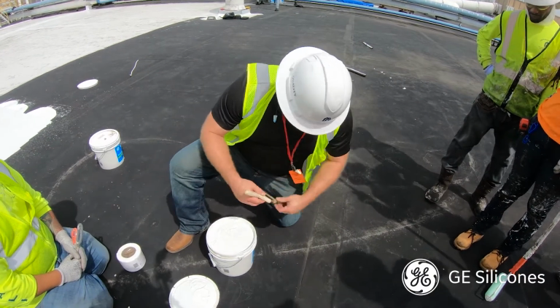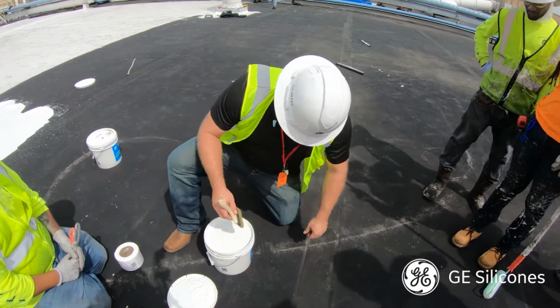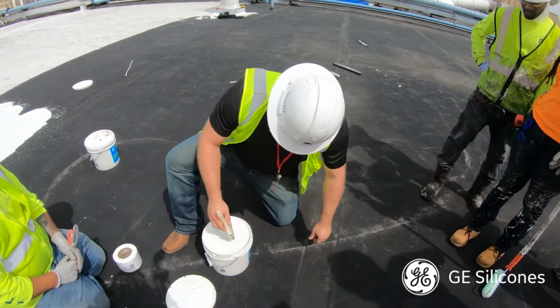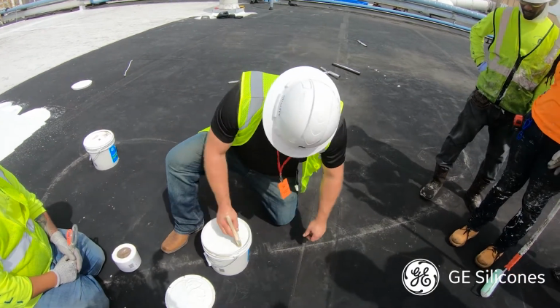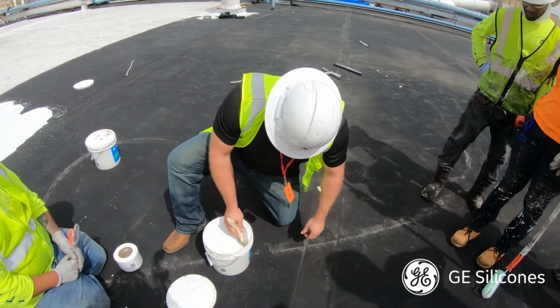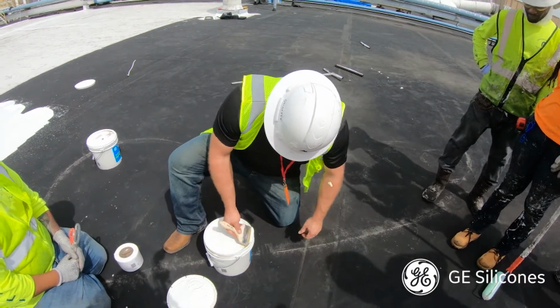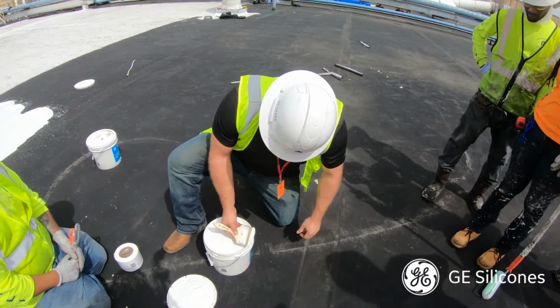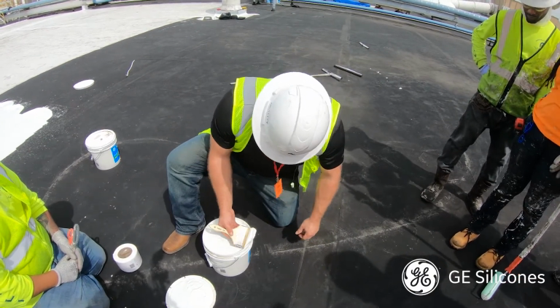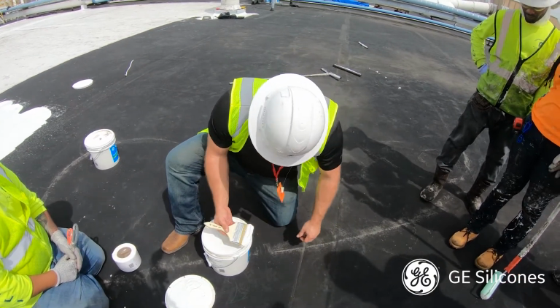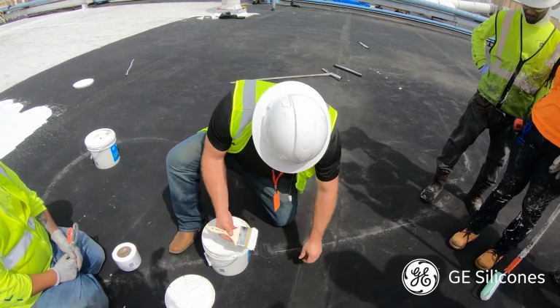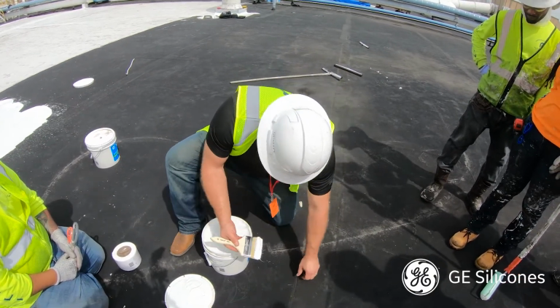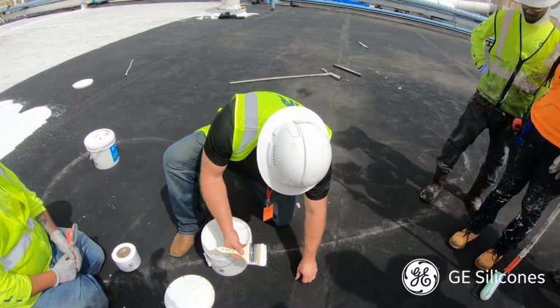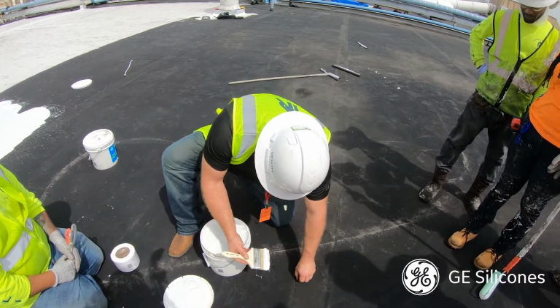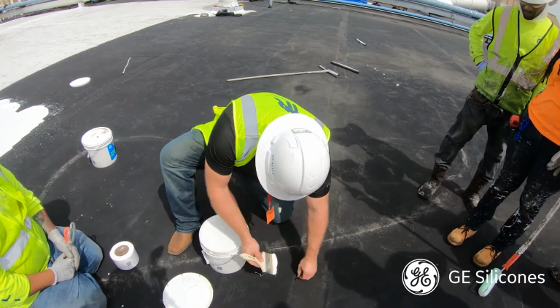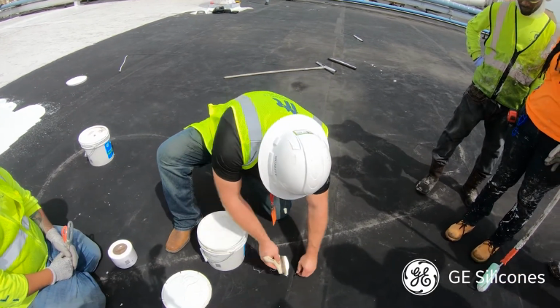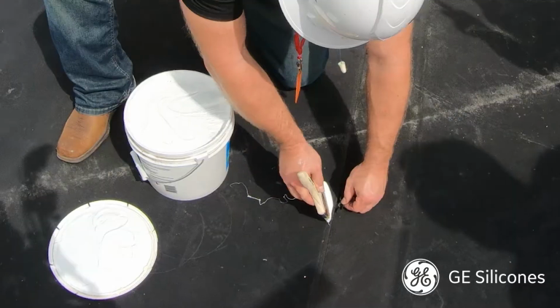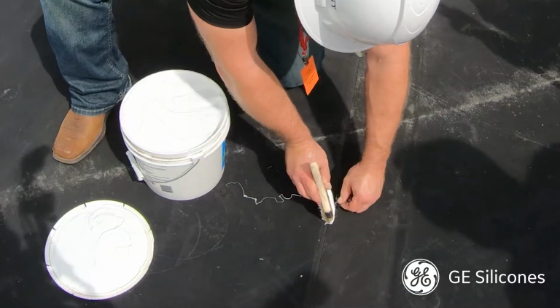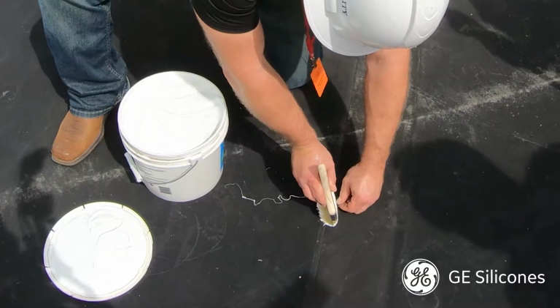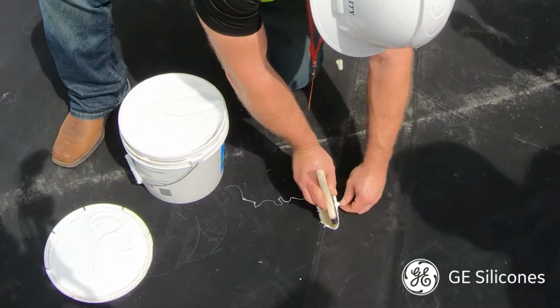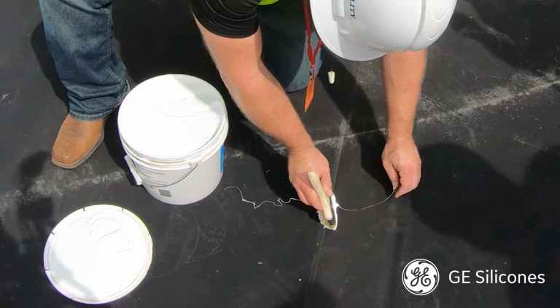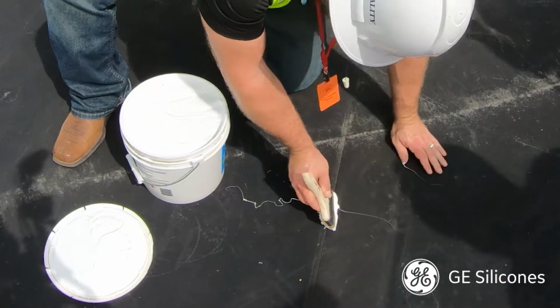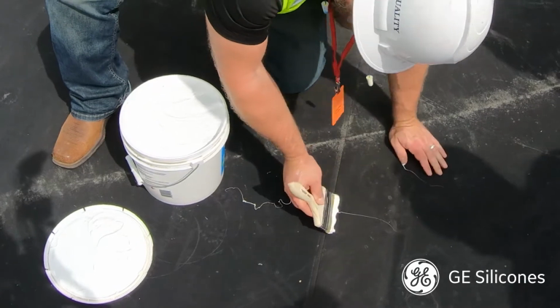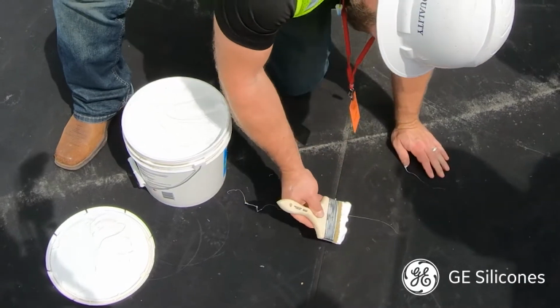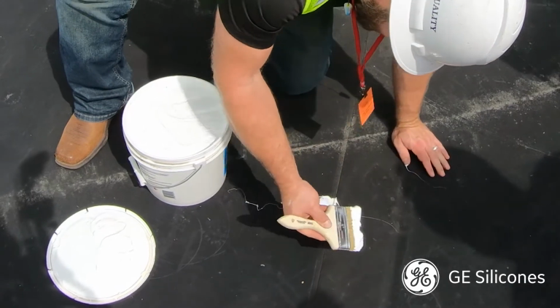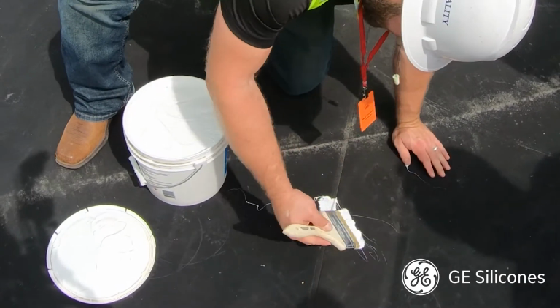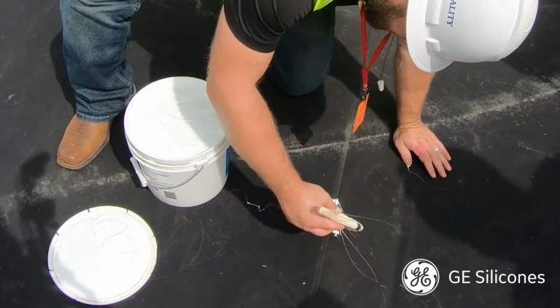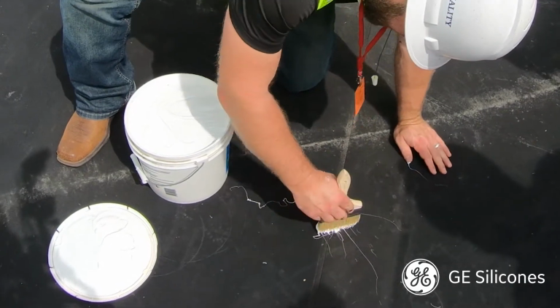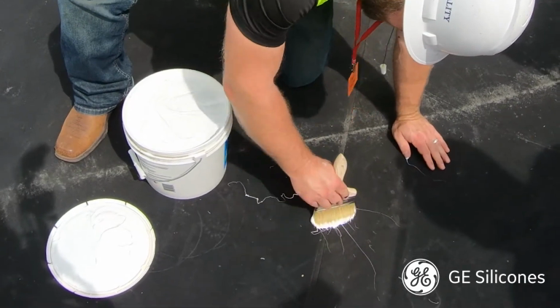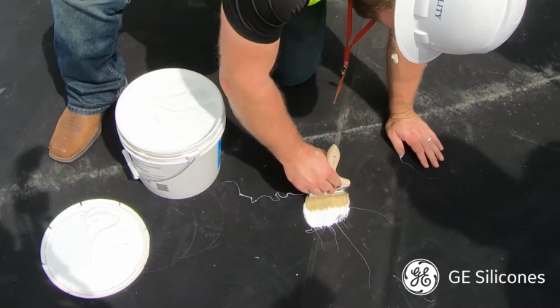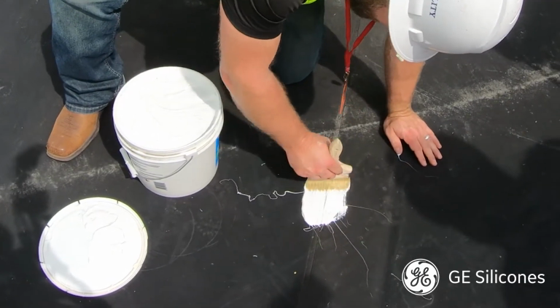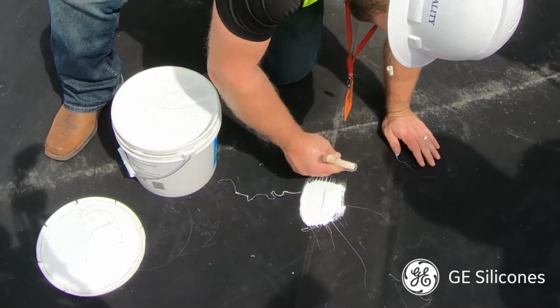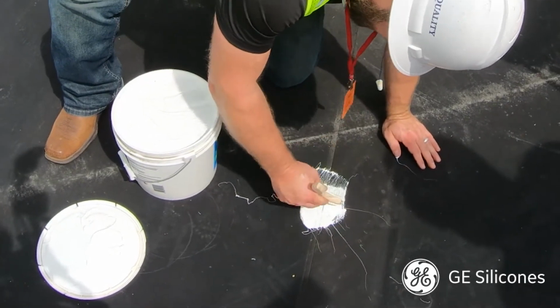I'm going to take a chip brush and work that down into the seam and use it as a glue to stick it back down.